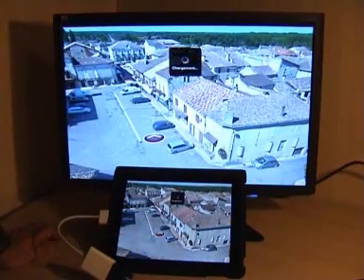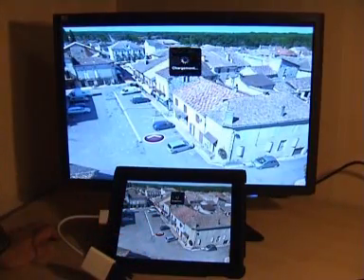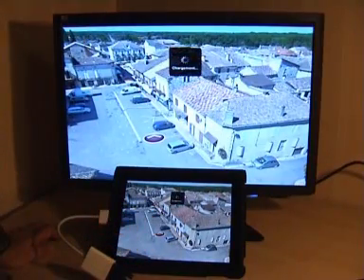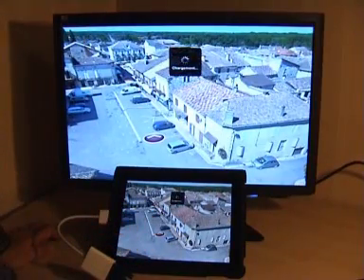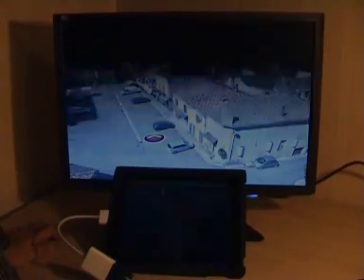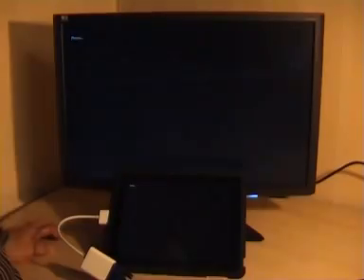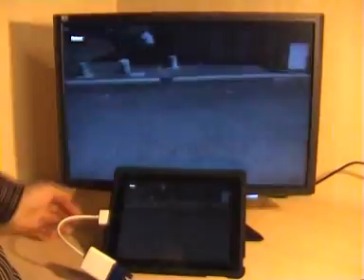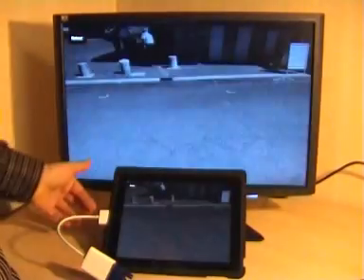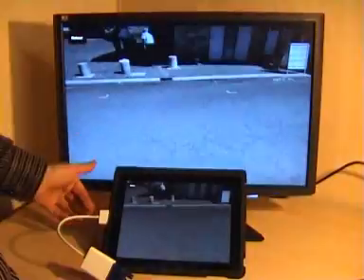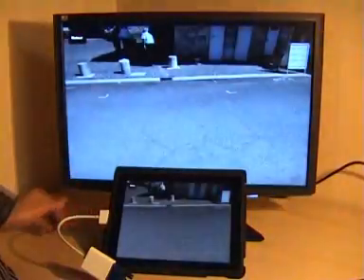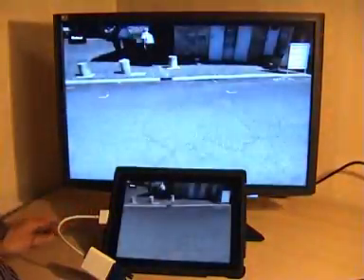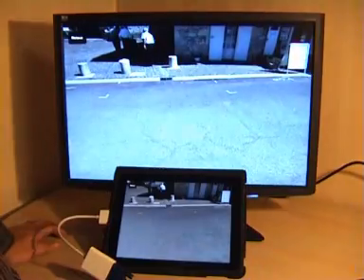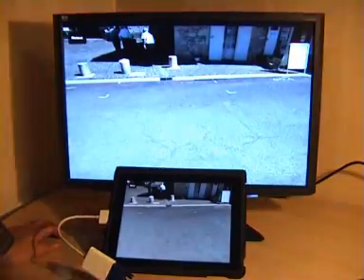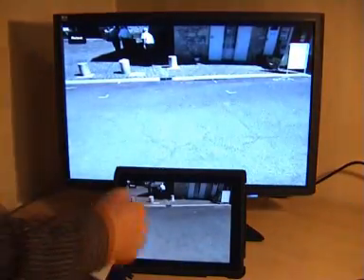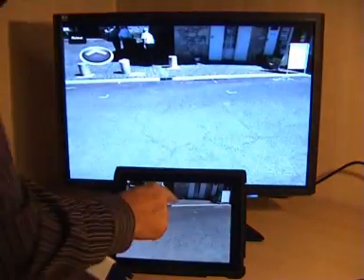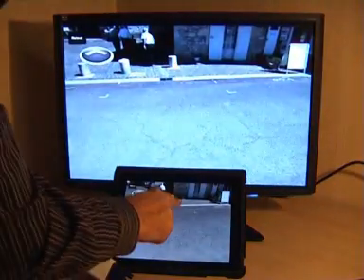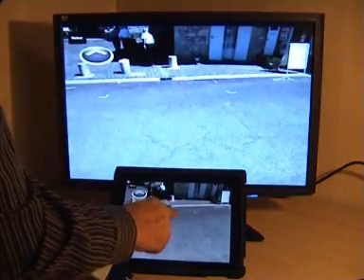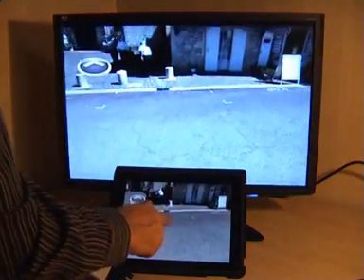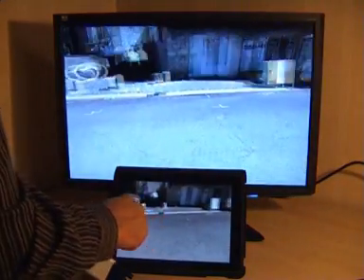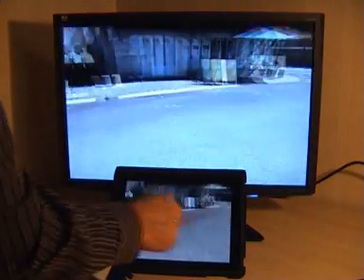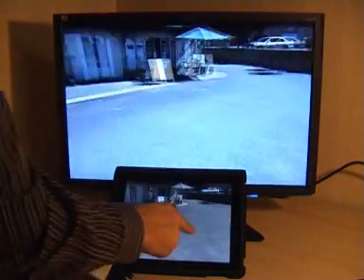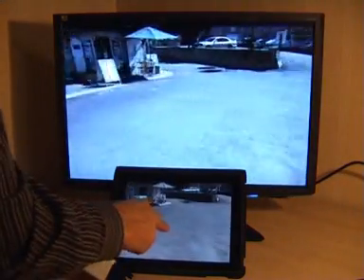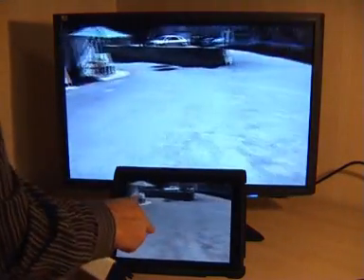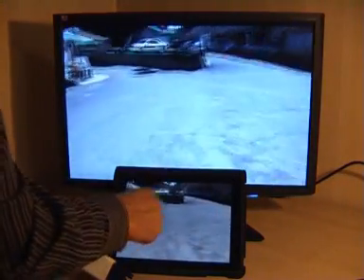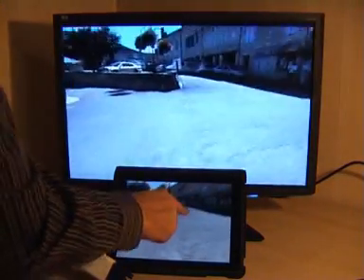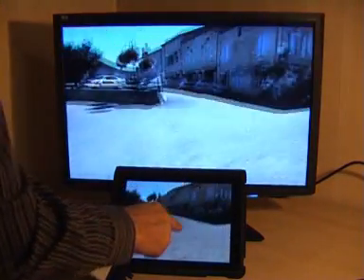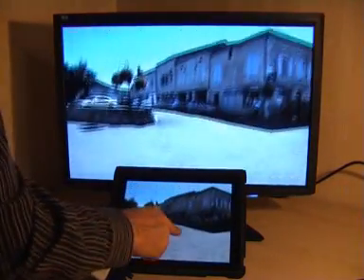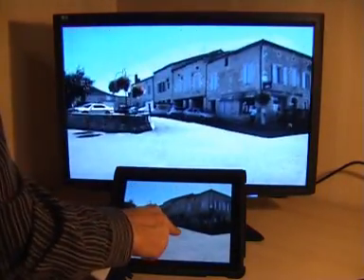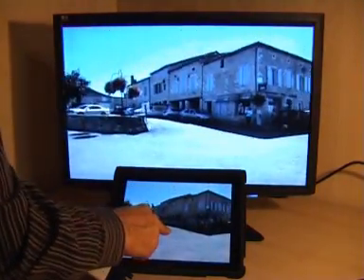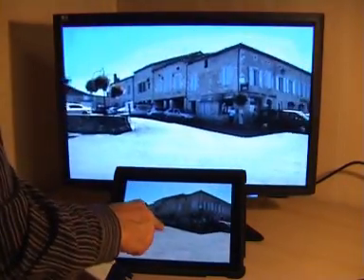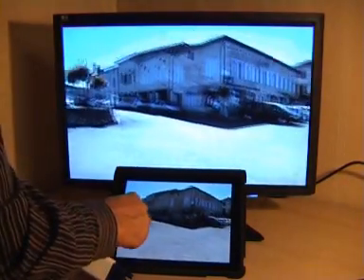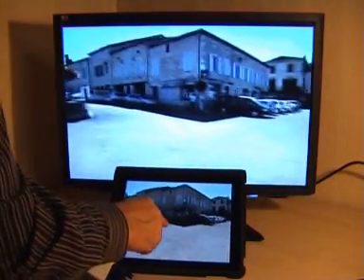Although we're using the iPad resolution, it comes up wonderfully on a larger screen.